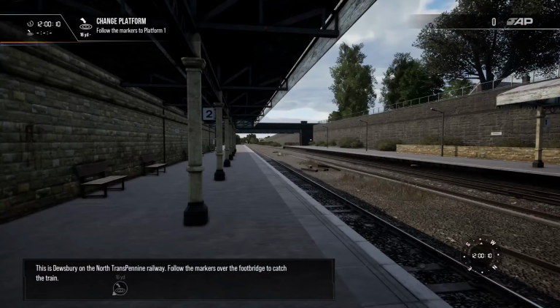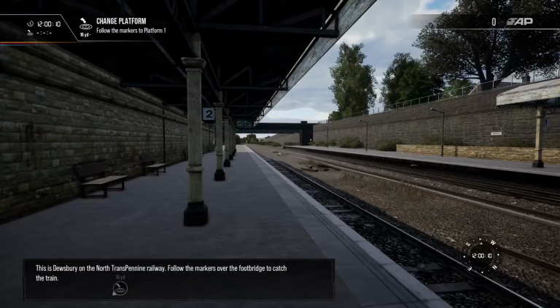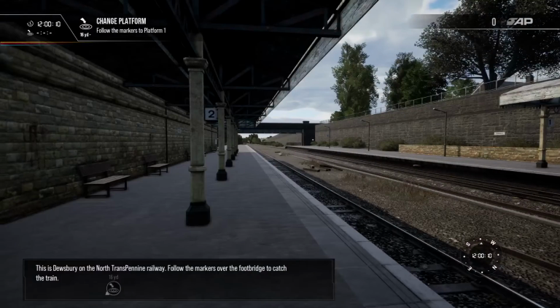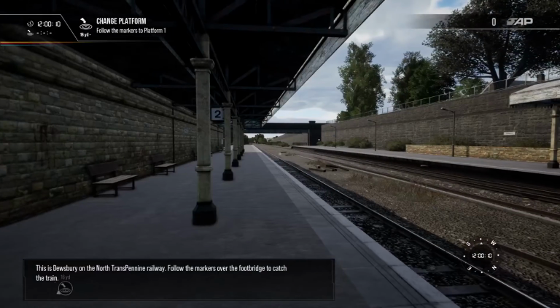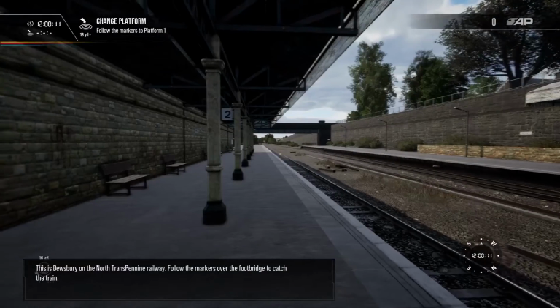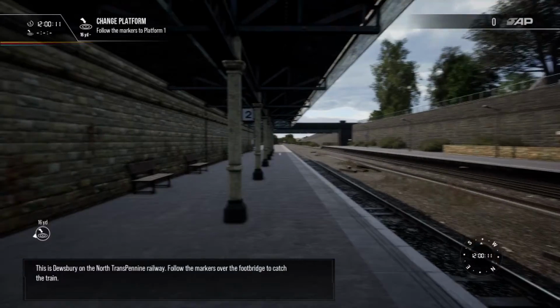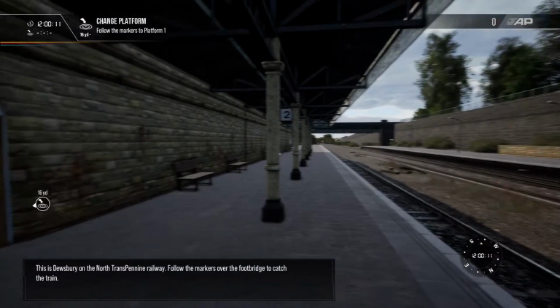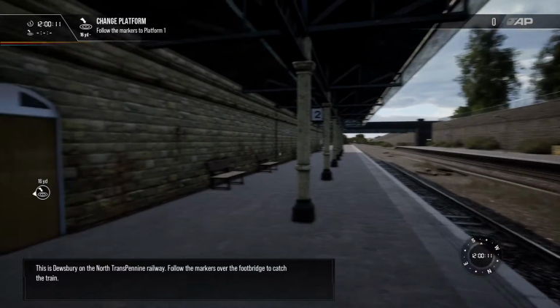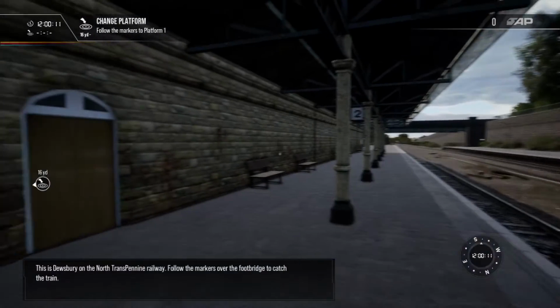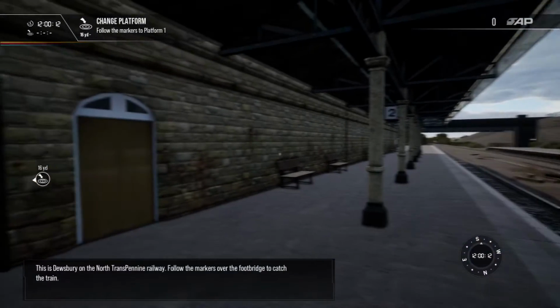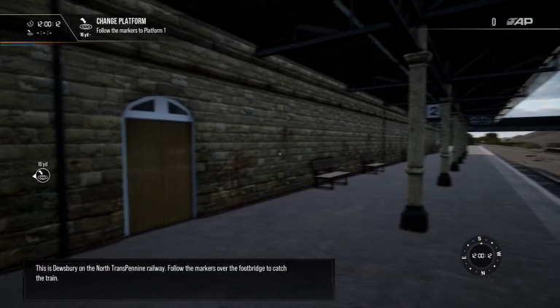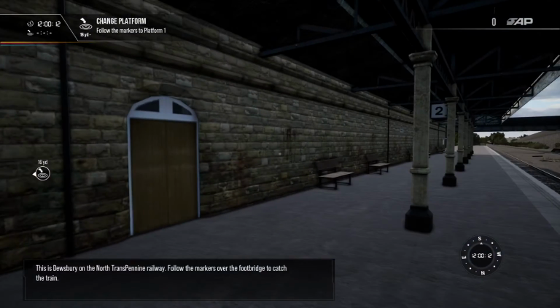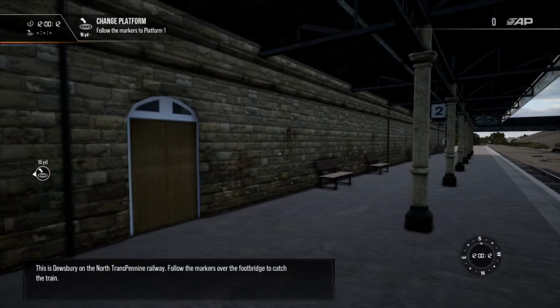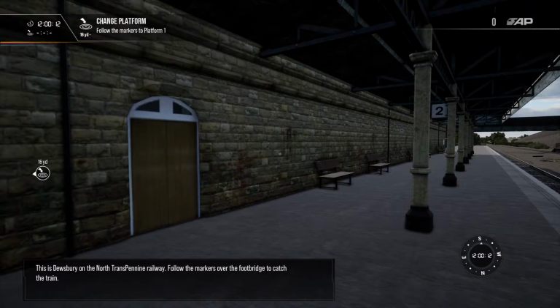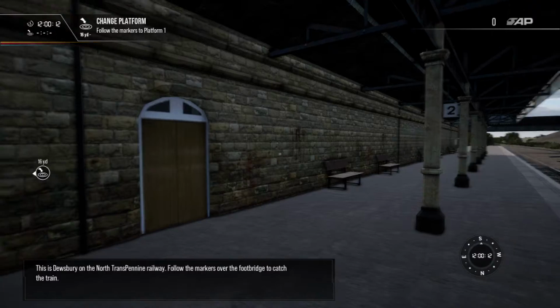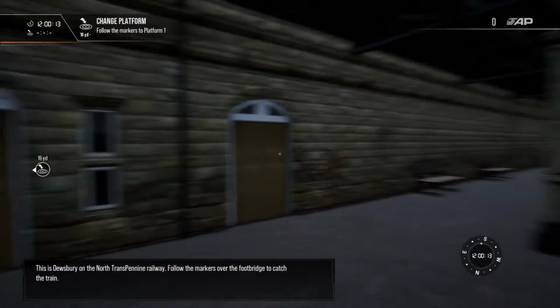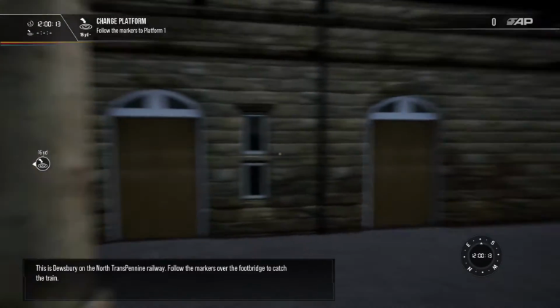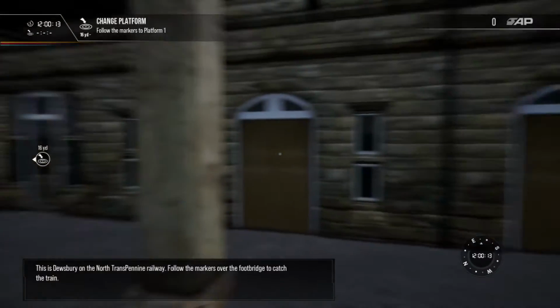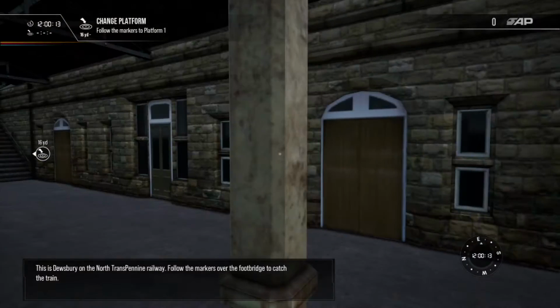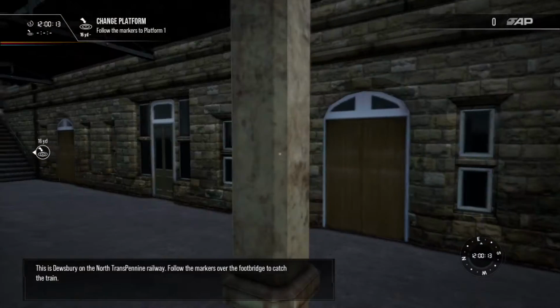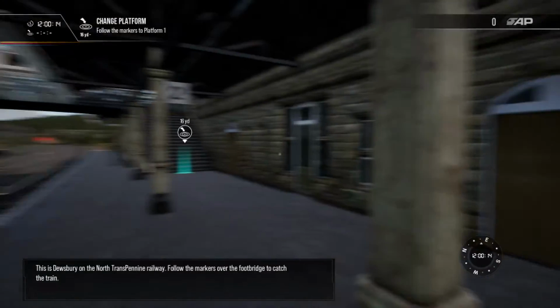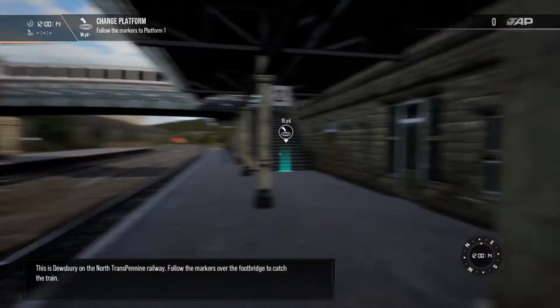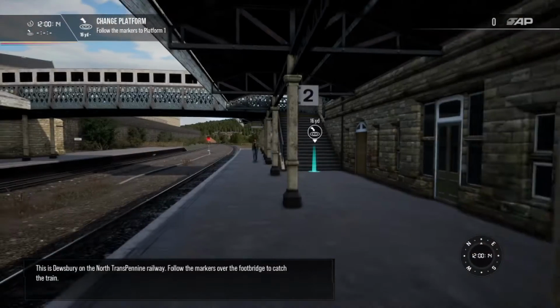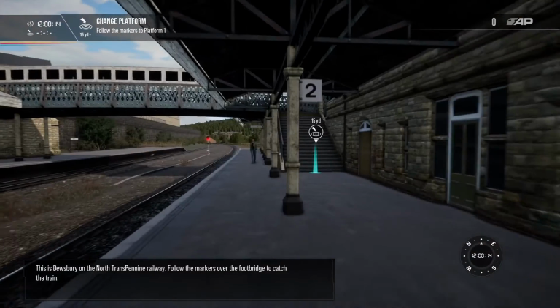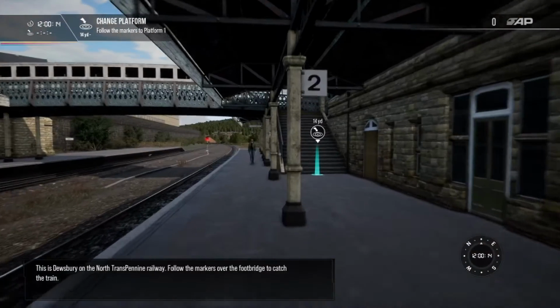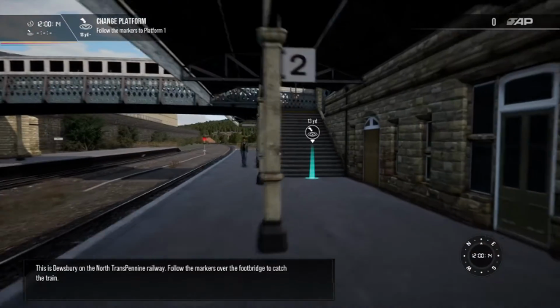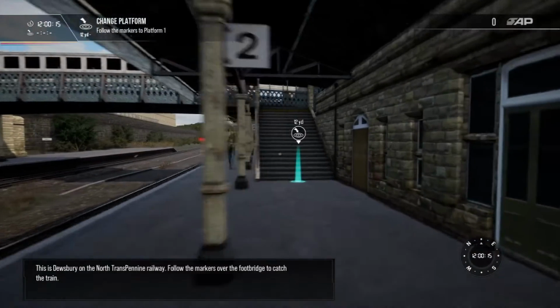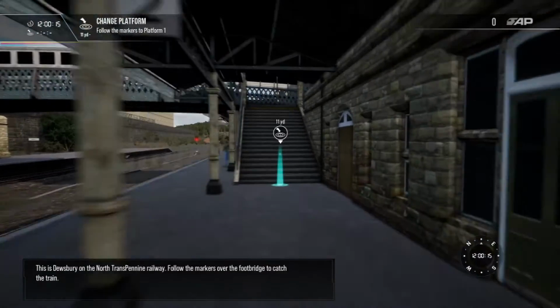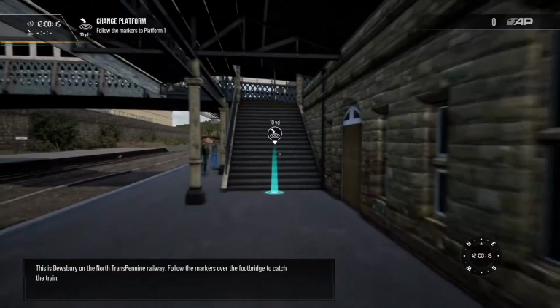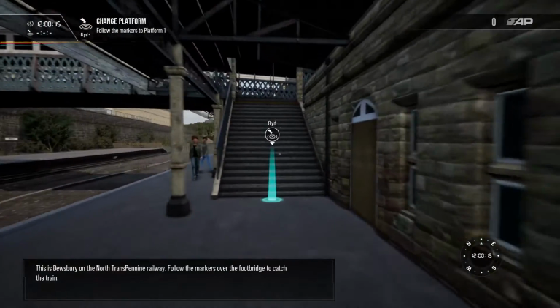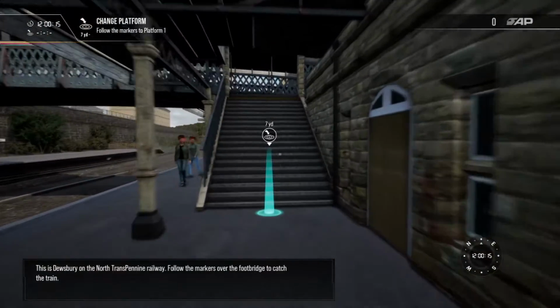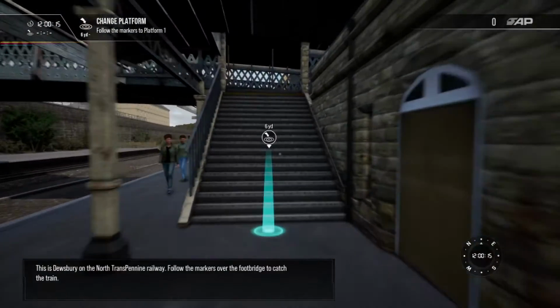This is Dewsbury on the North Transpennine Railway. Follow the markers over the footbridge to catch the train.